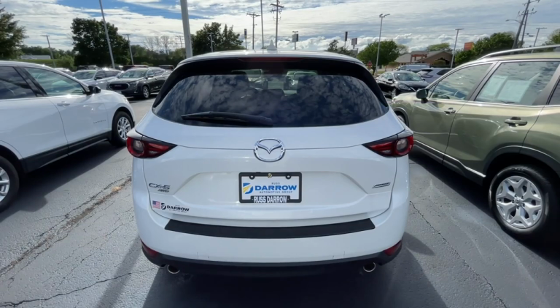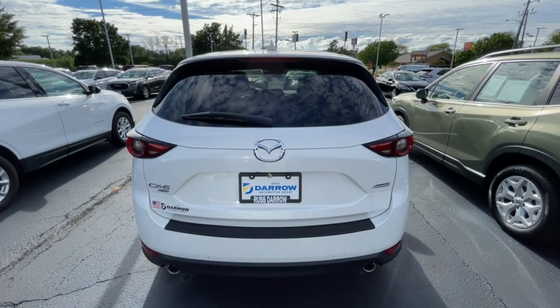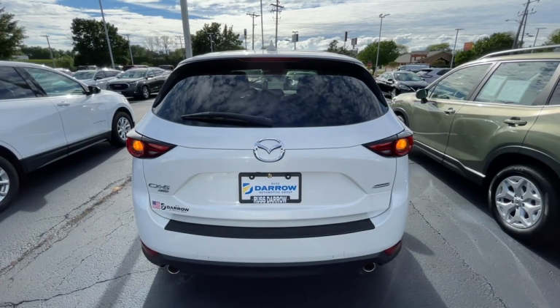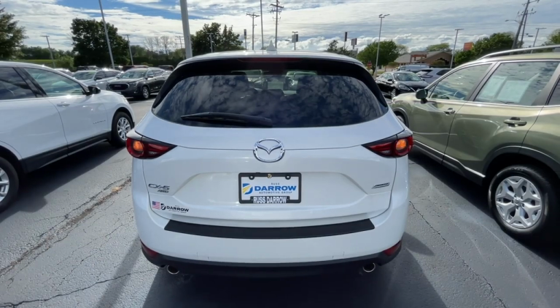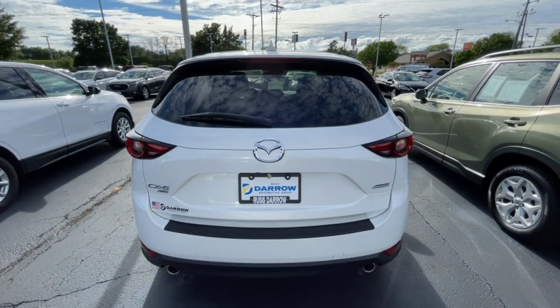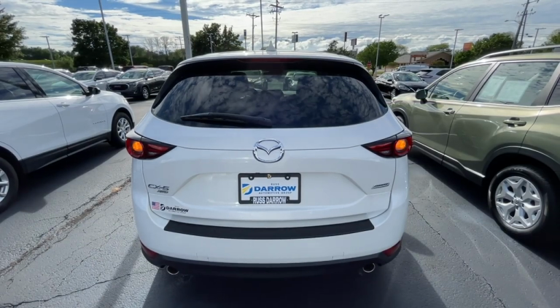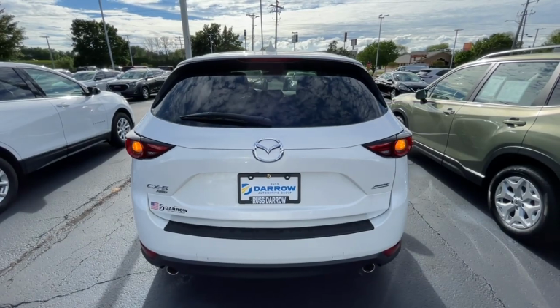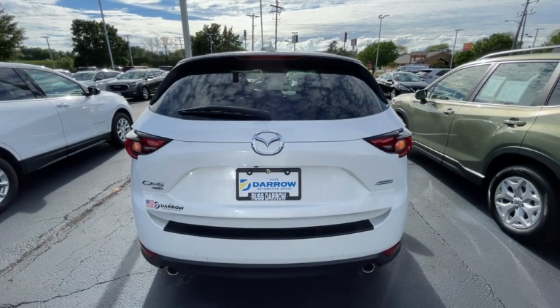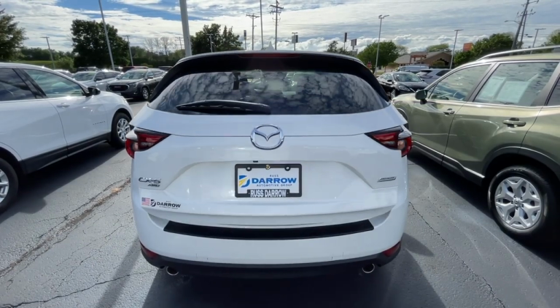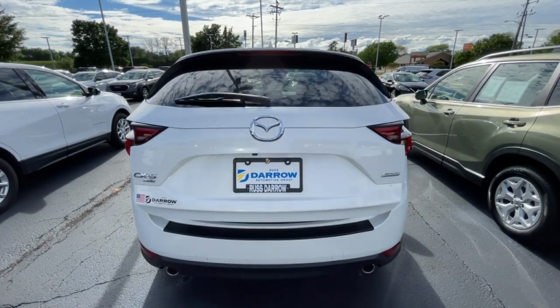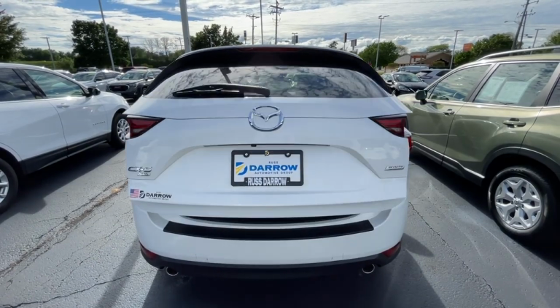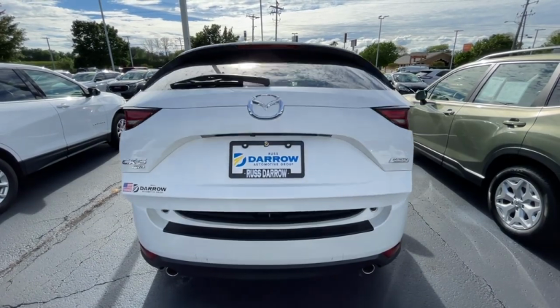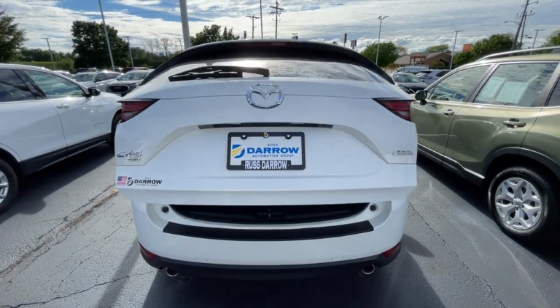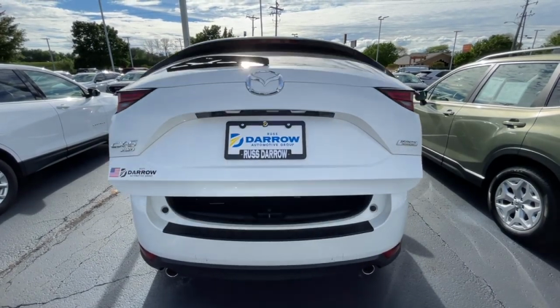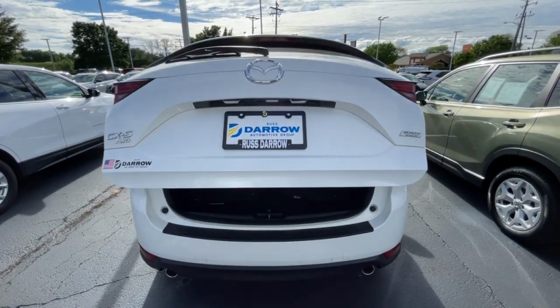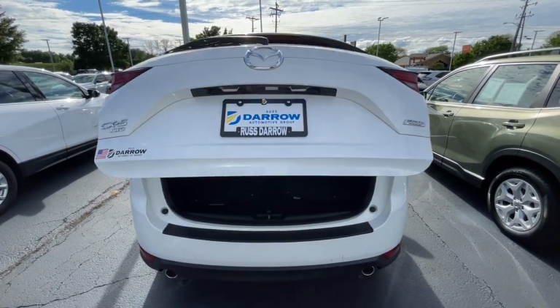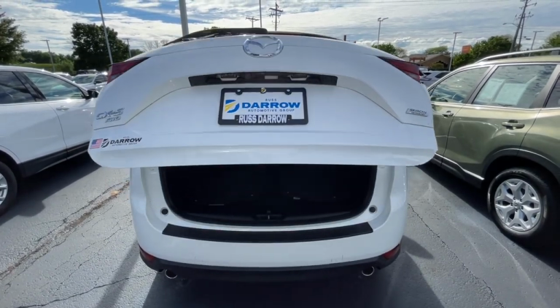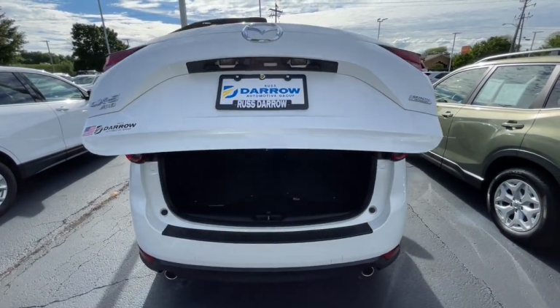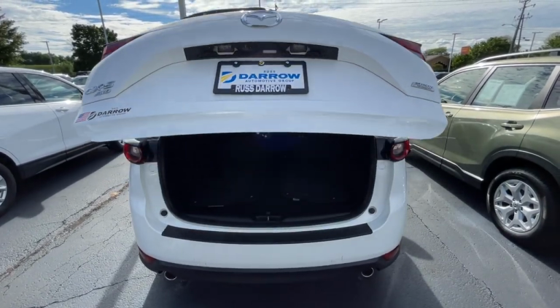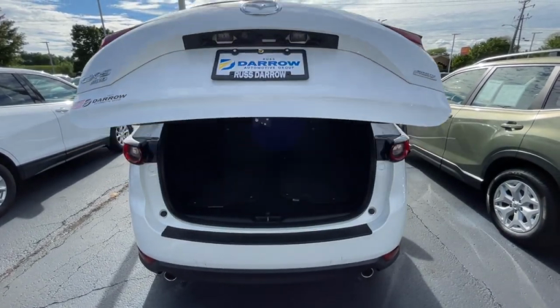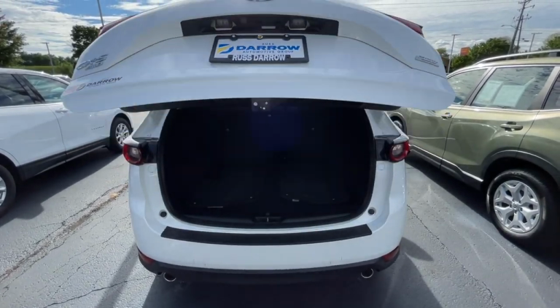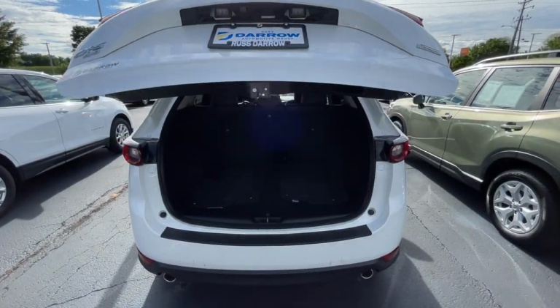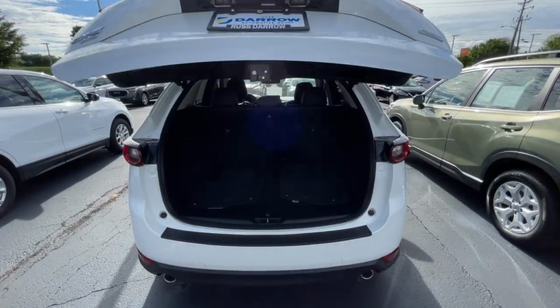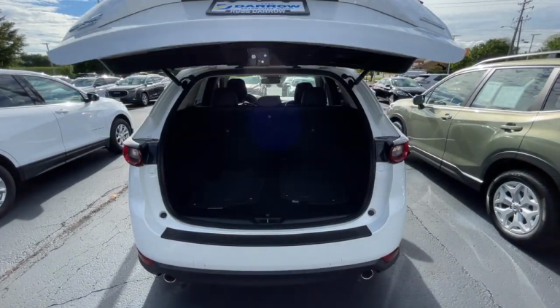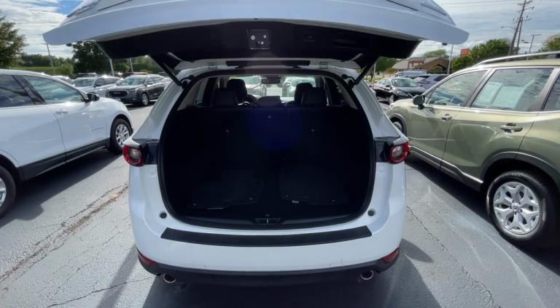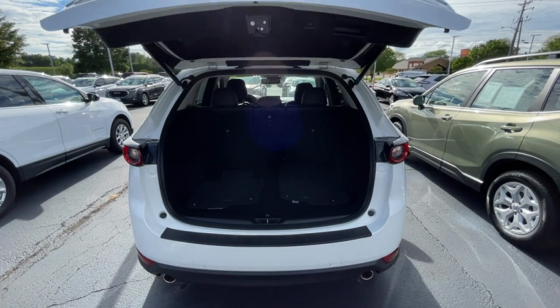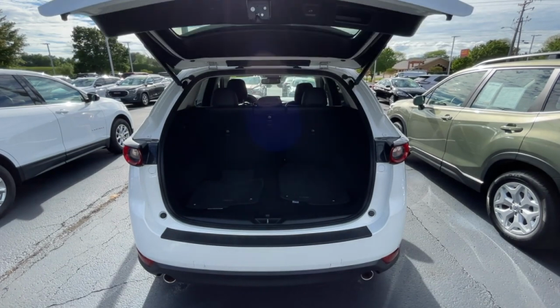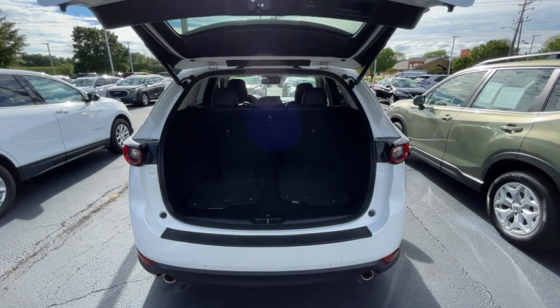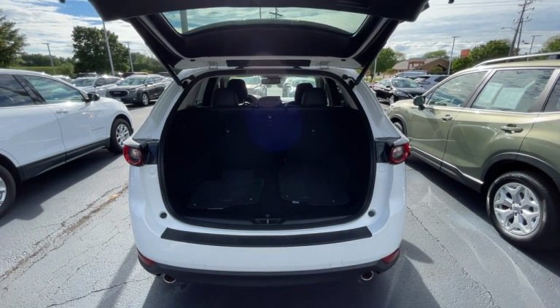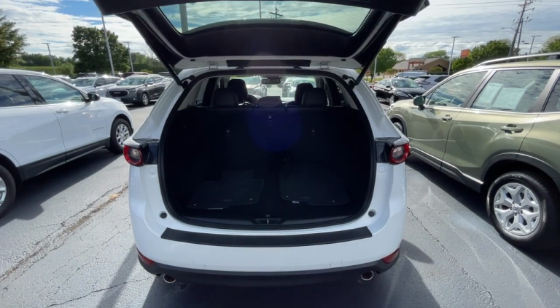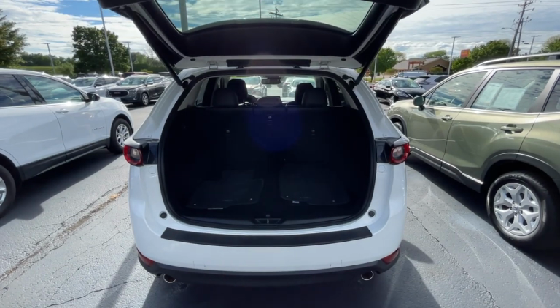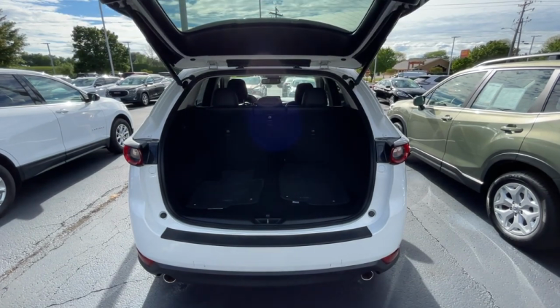For added convenience, there's also a power liftgate. This is a lot of vehicle for the money.